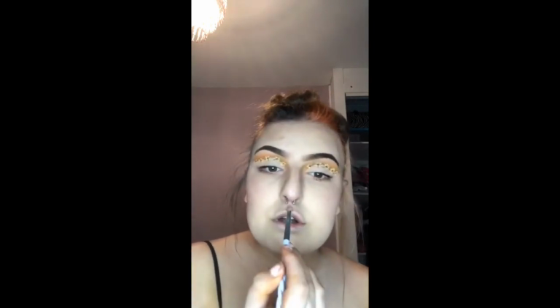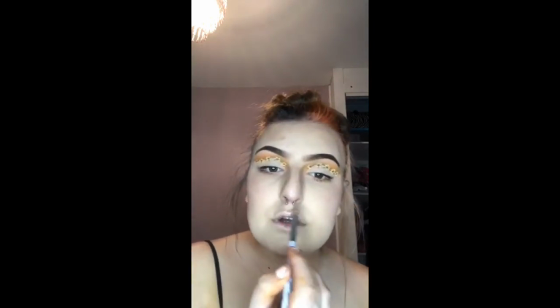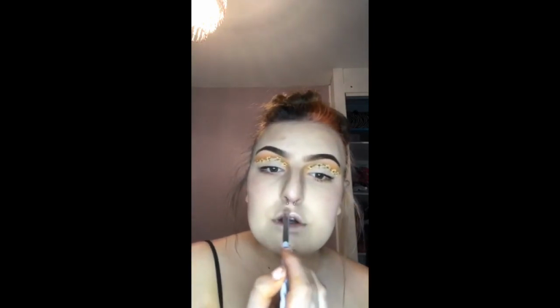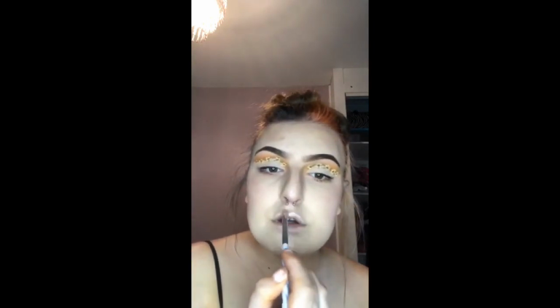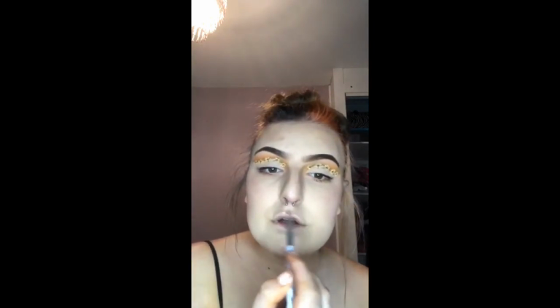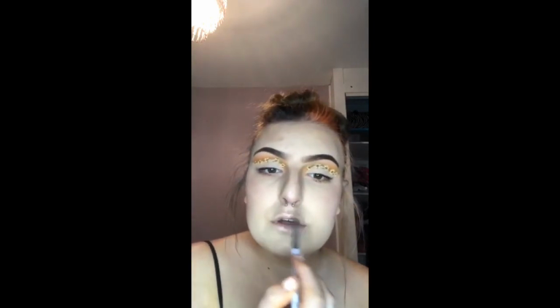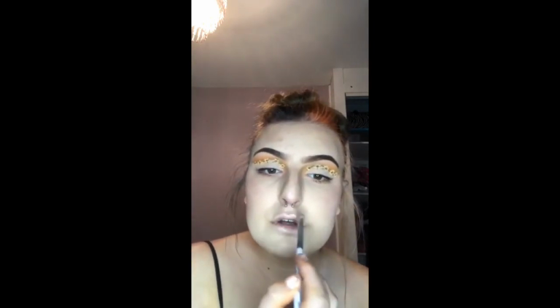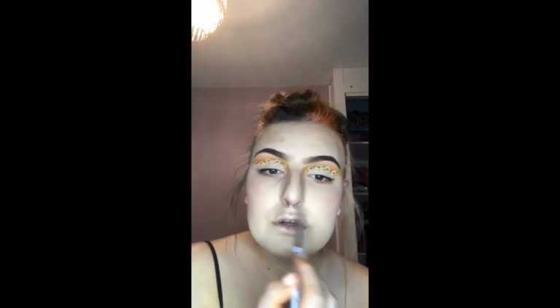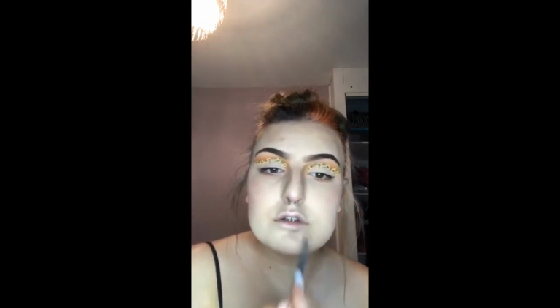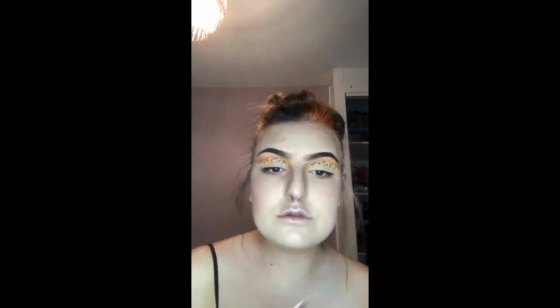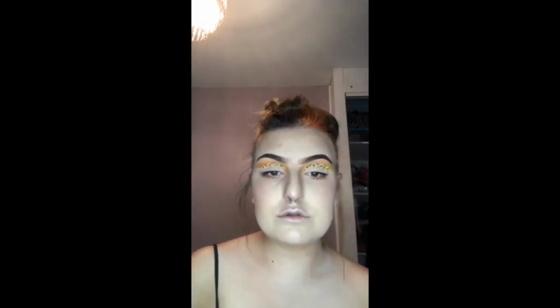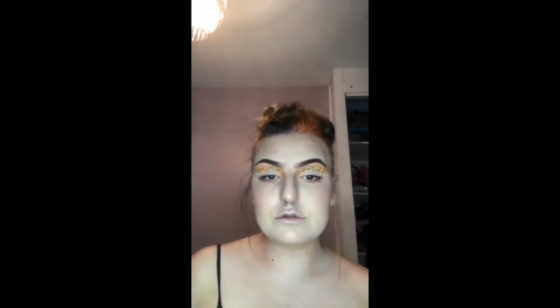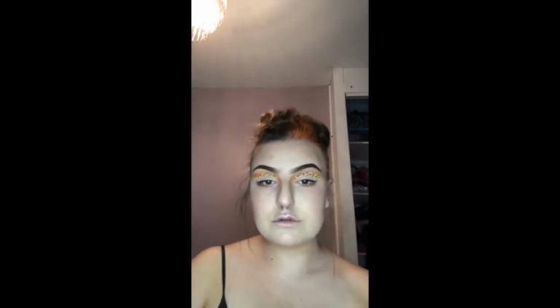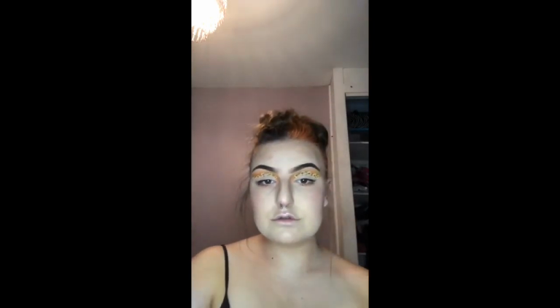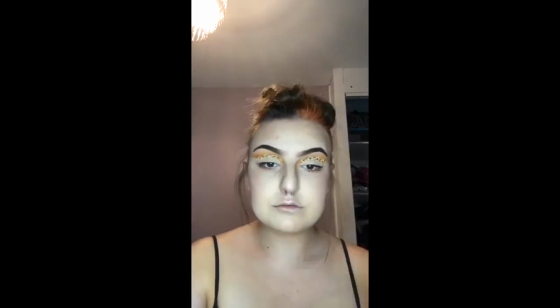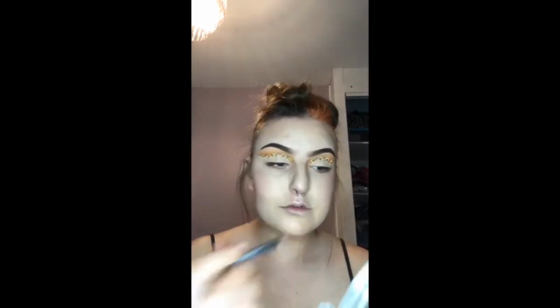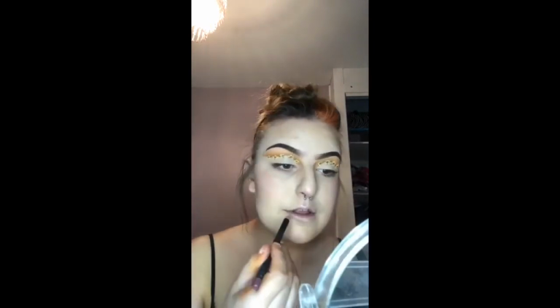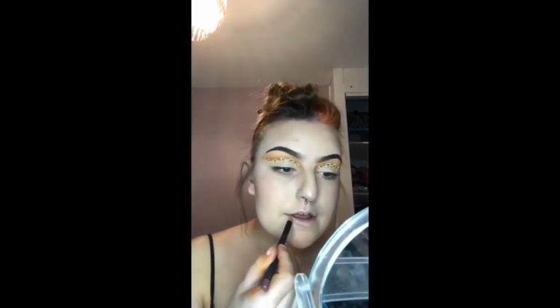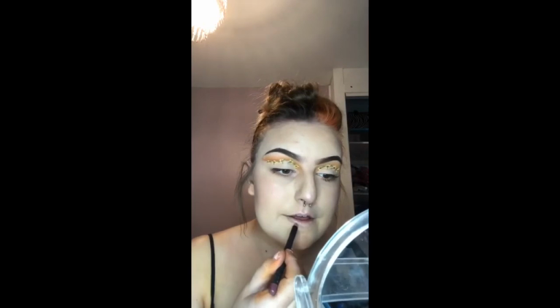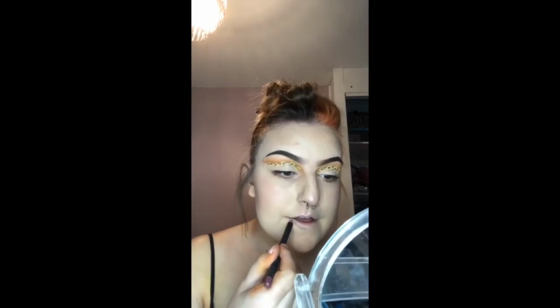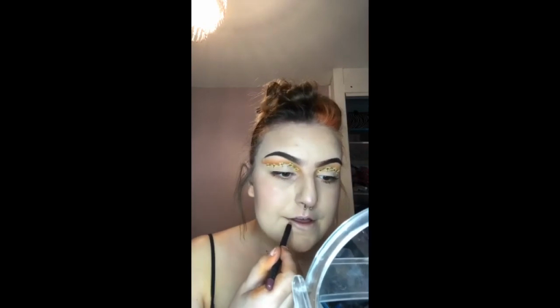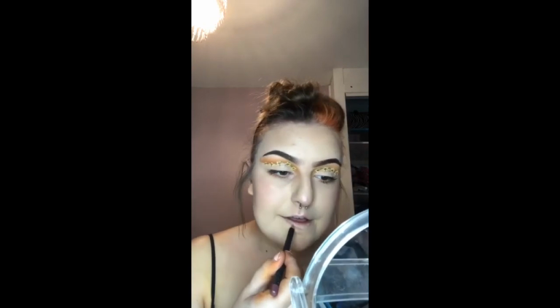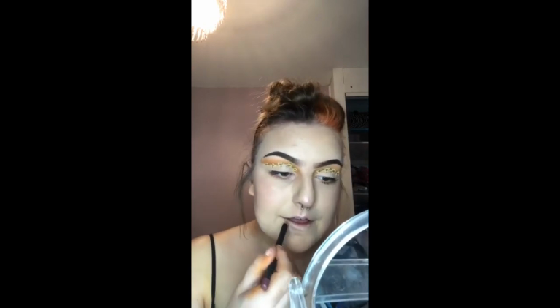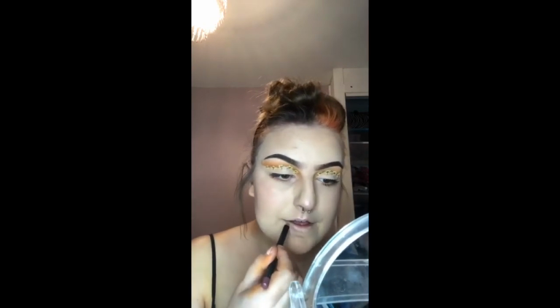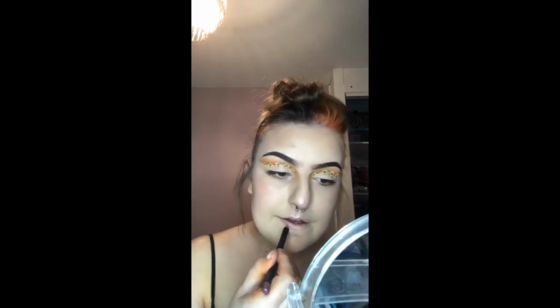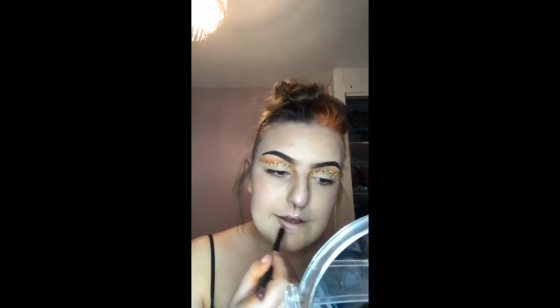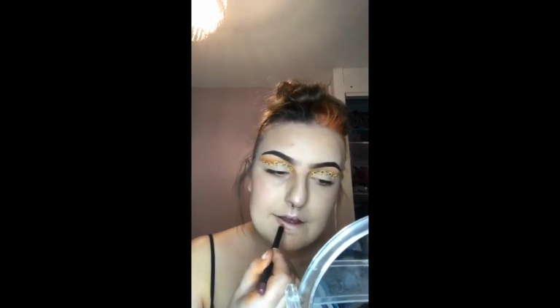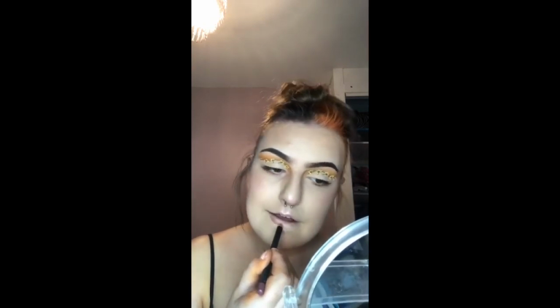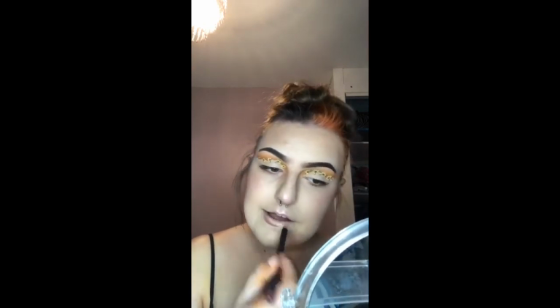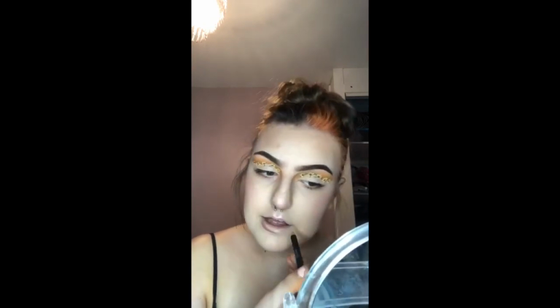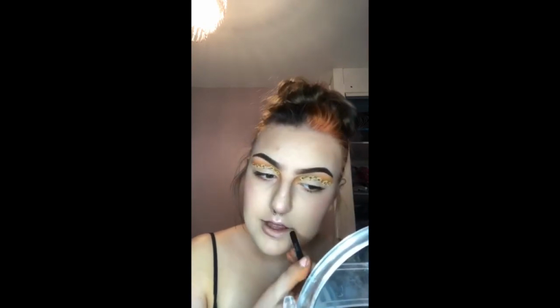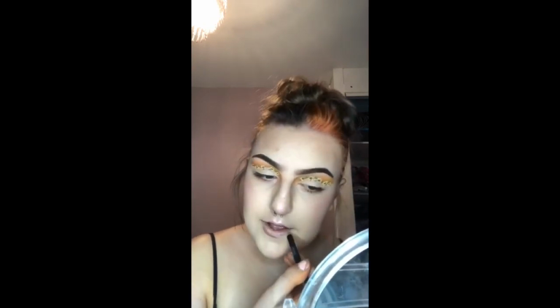Once that is done, I'm gonna move on to my lips using lip liner and lipstick.